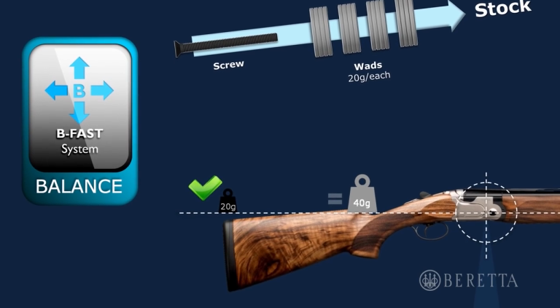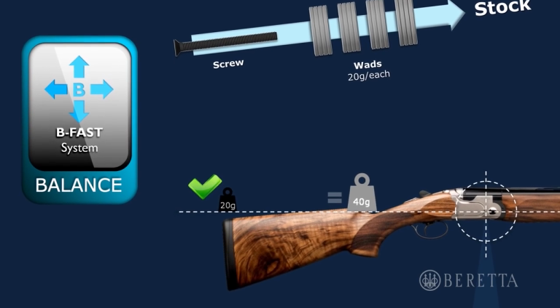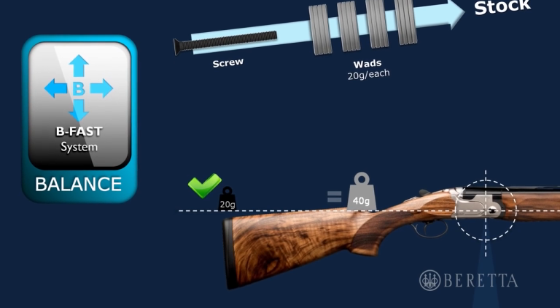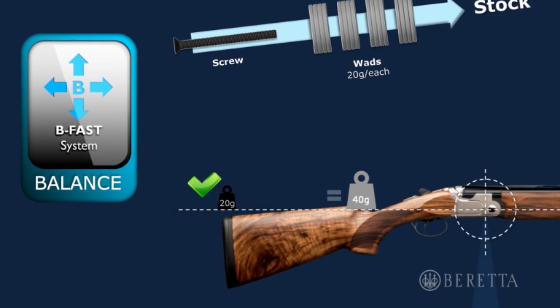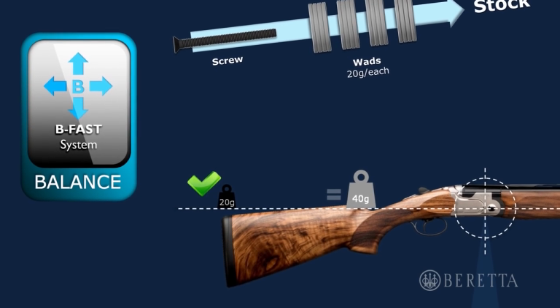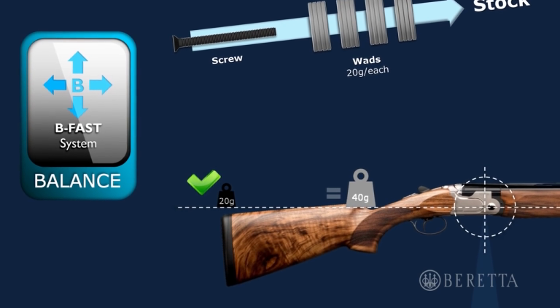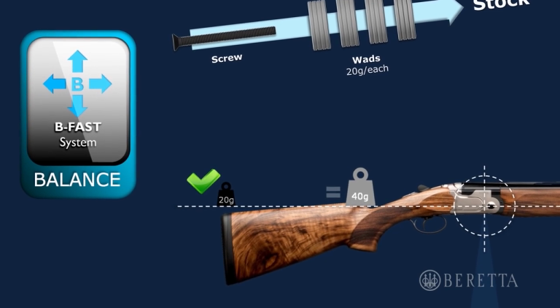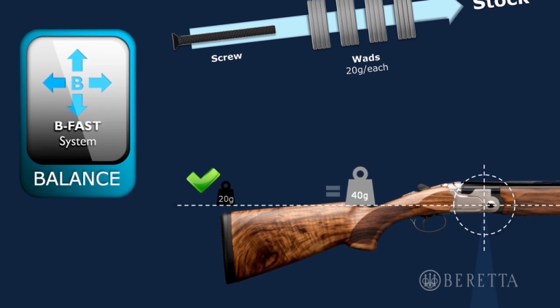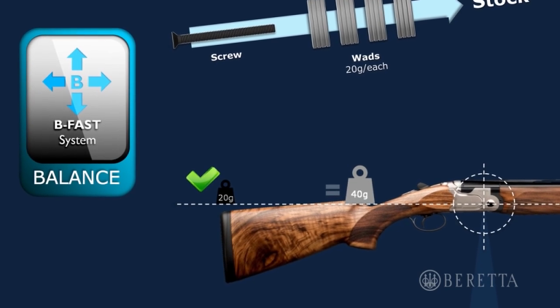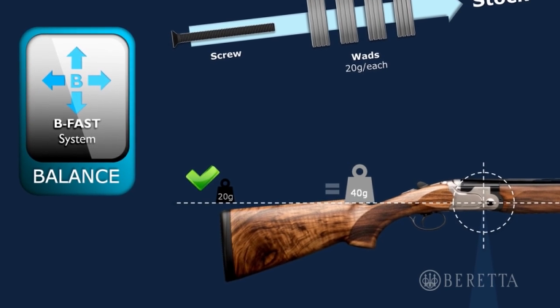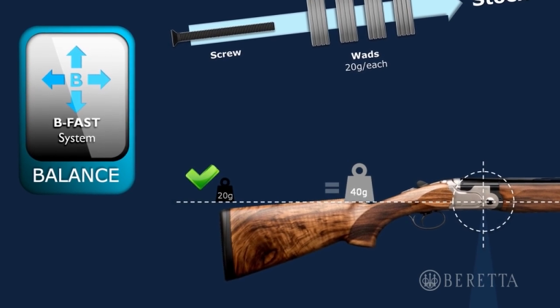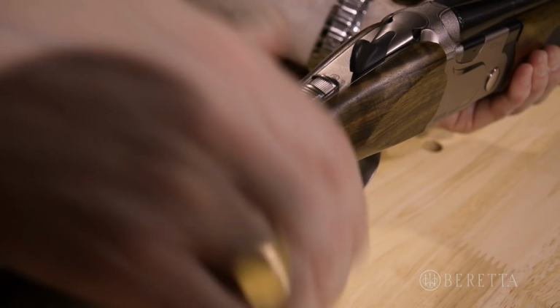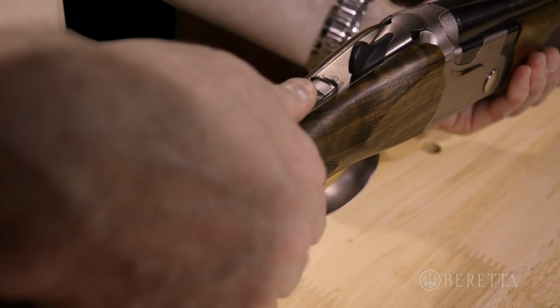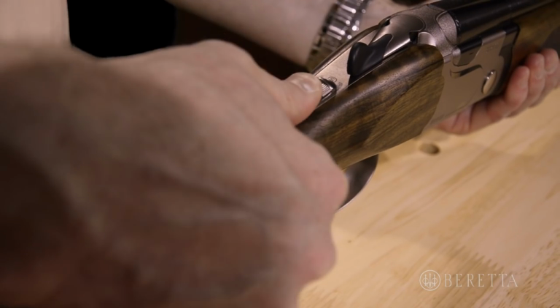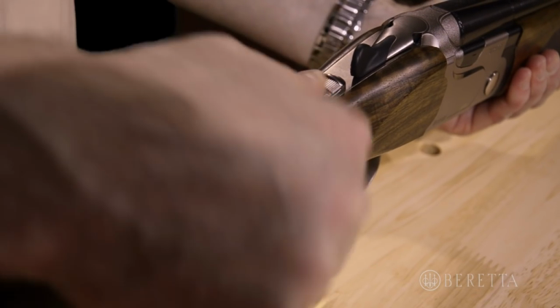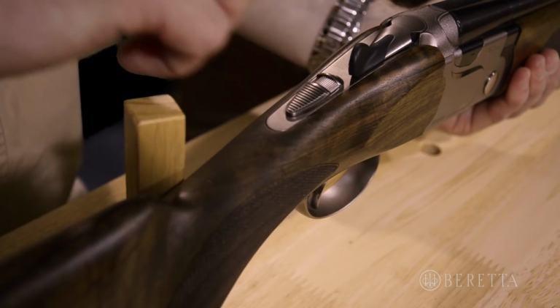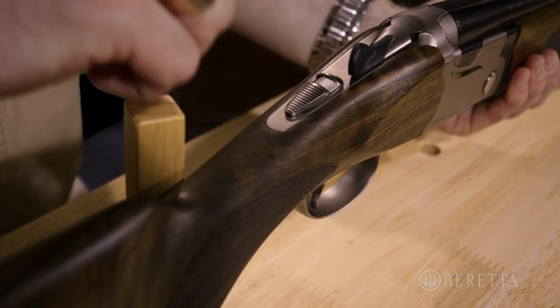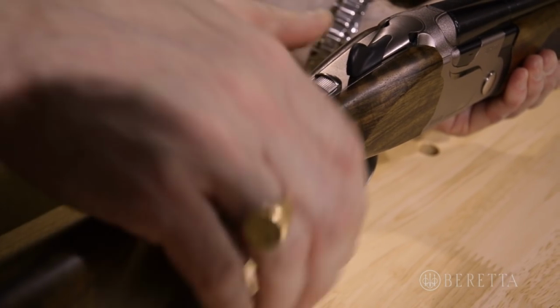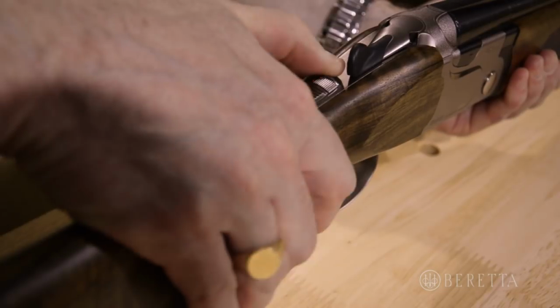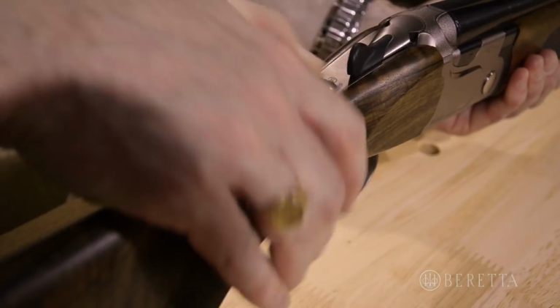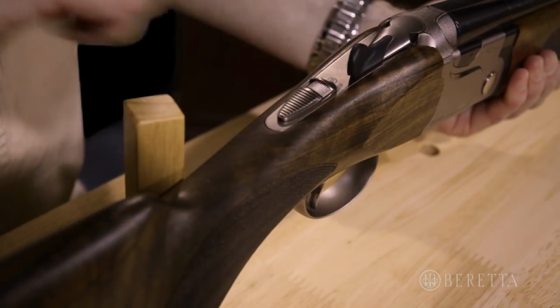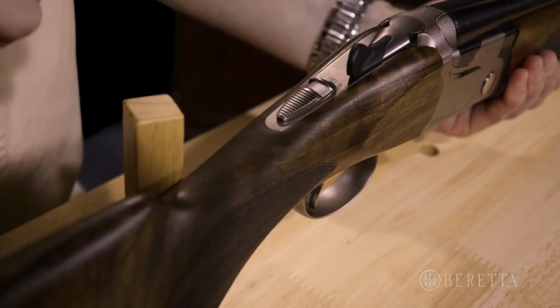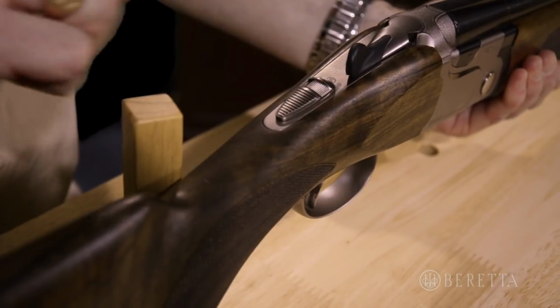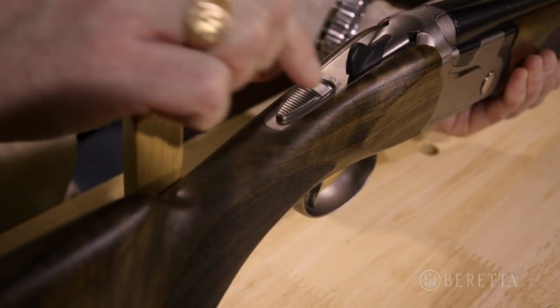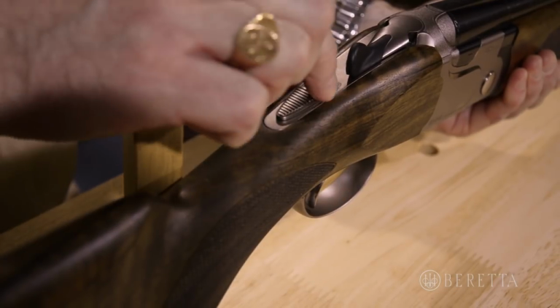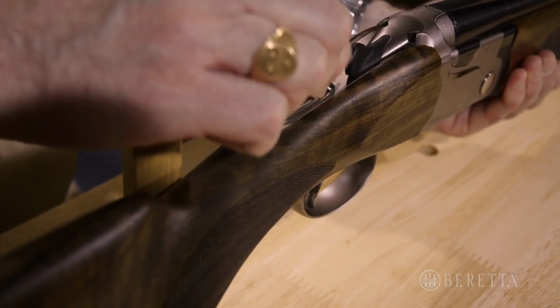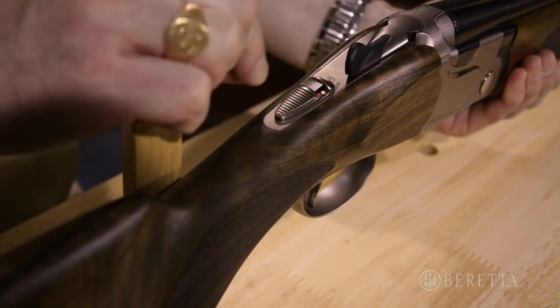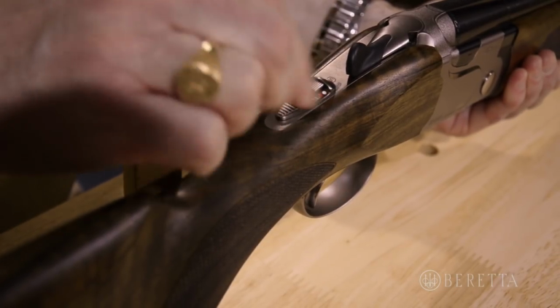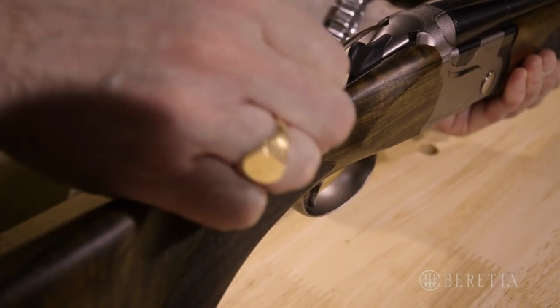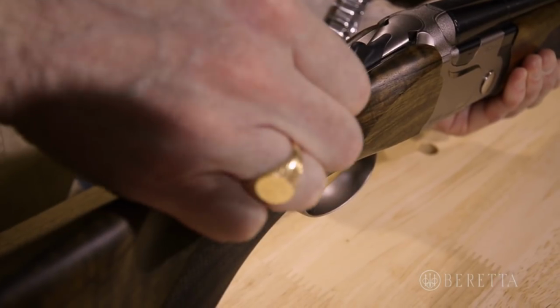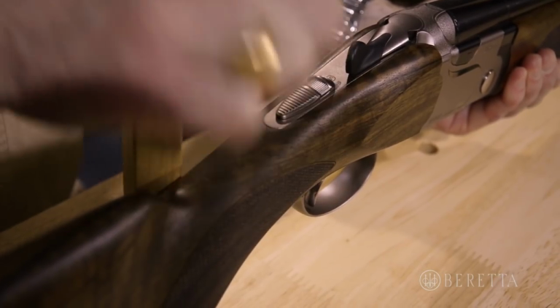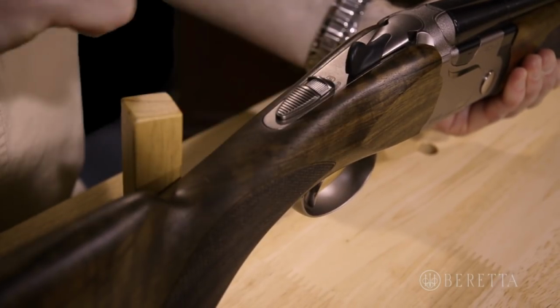The 692 features an adjustable trigger and a new safety selector switch with a new barrel selector with a red and white dot pattern.